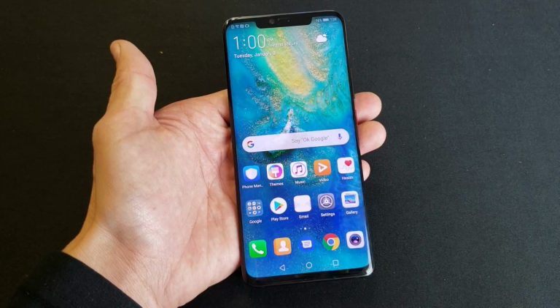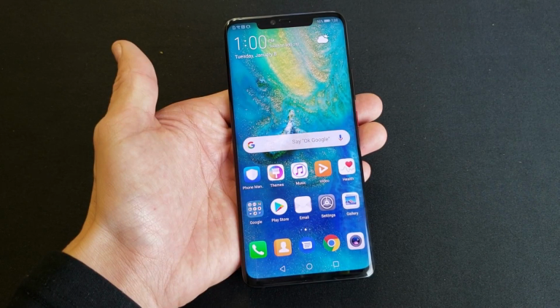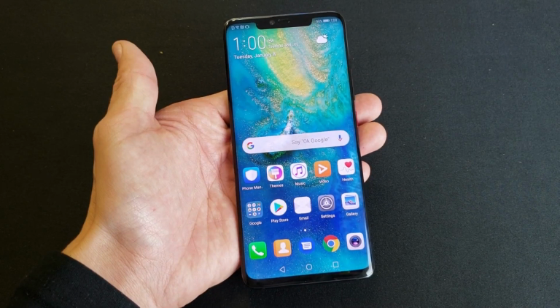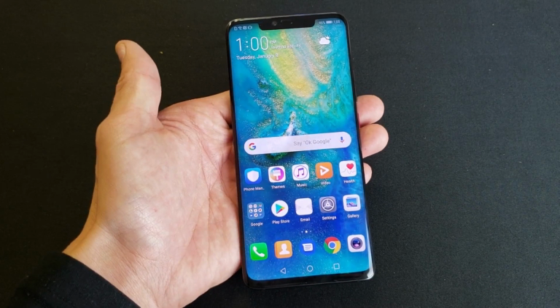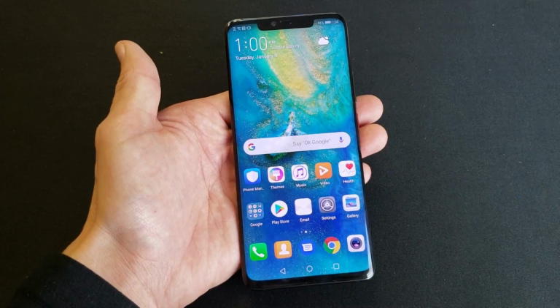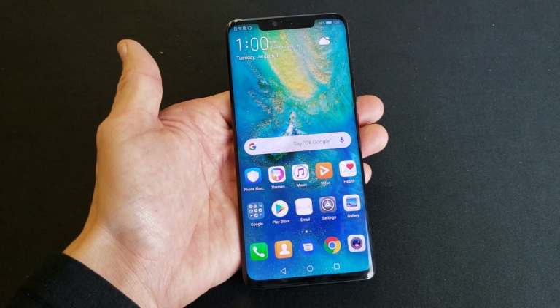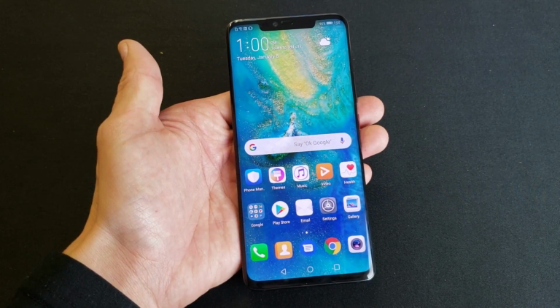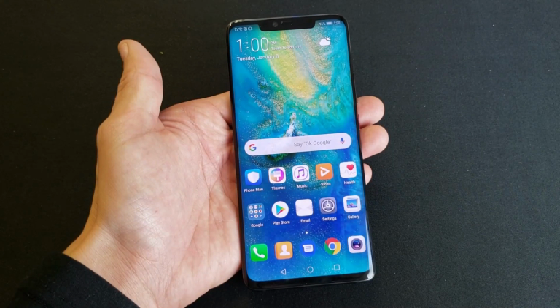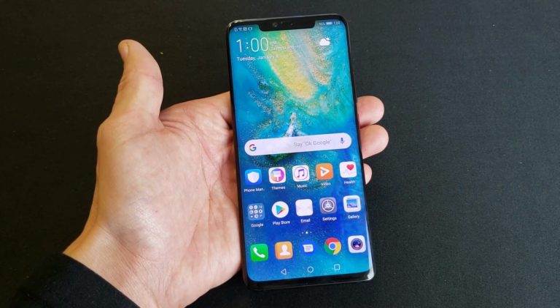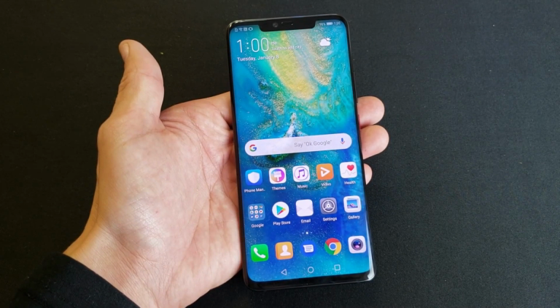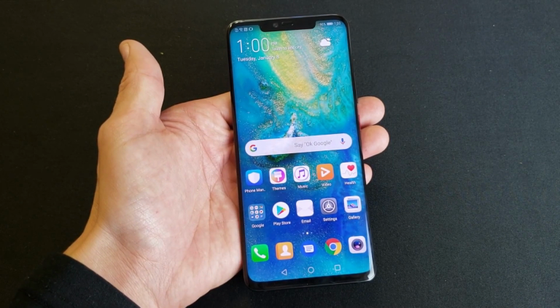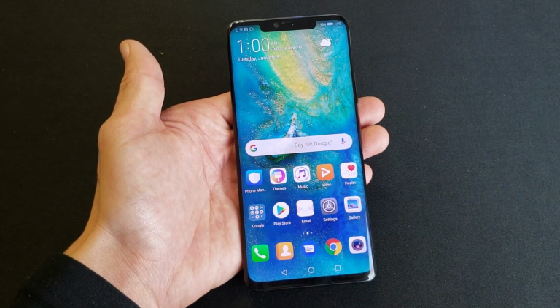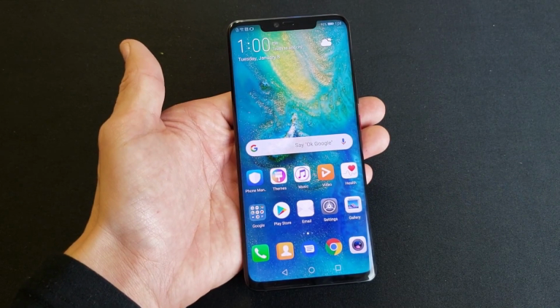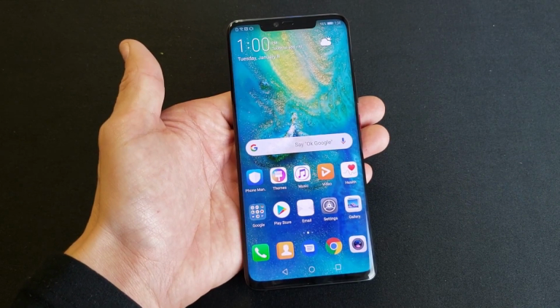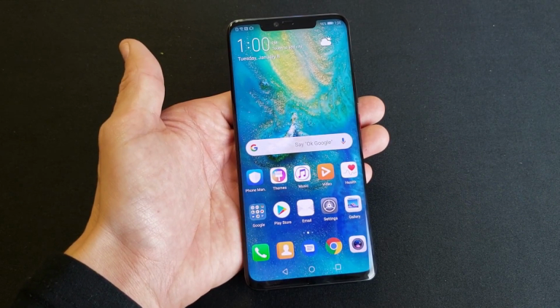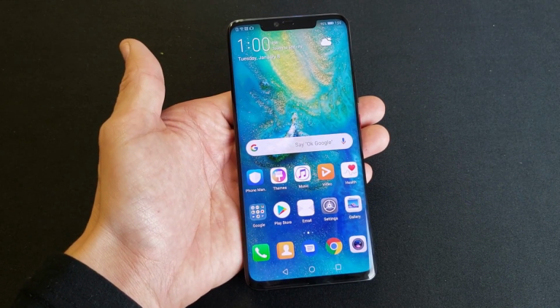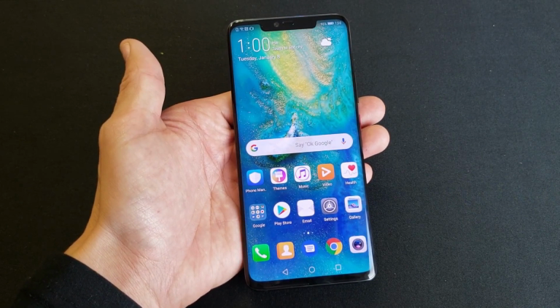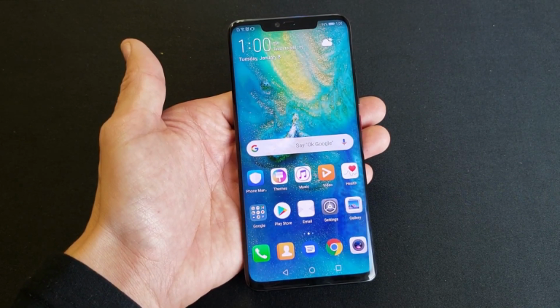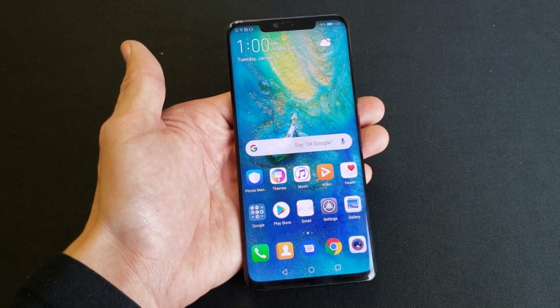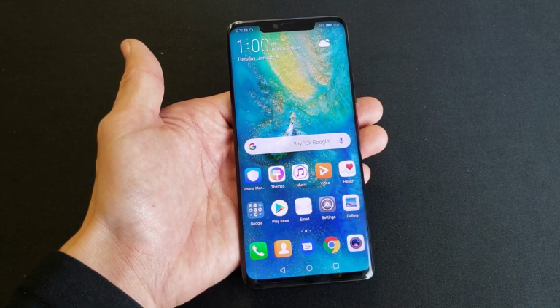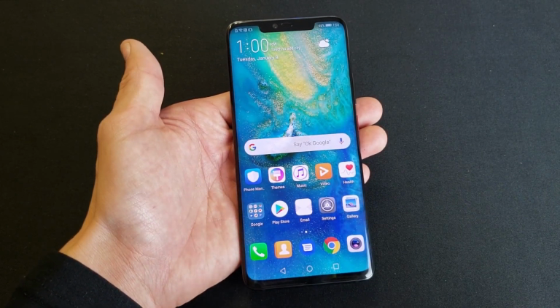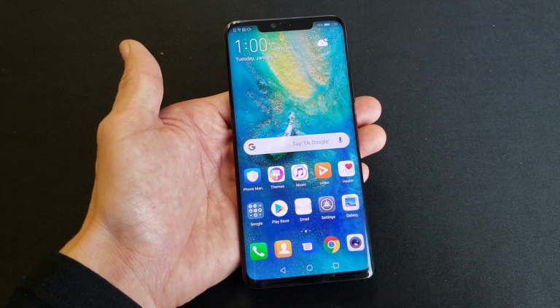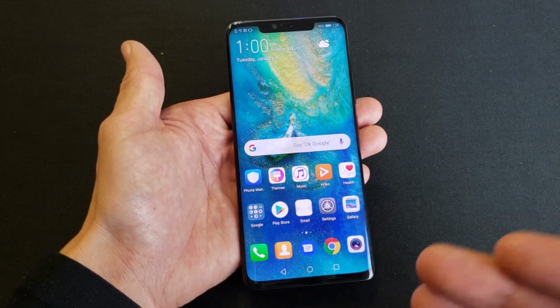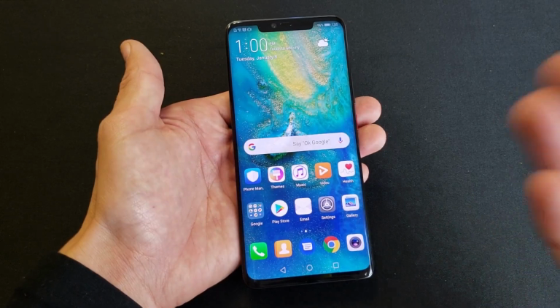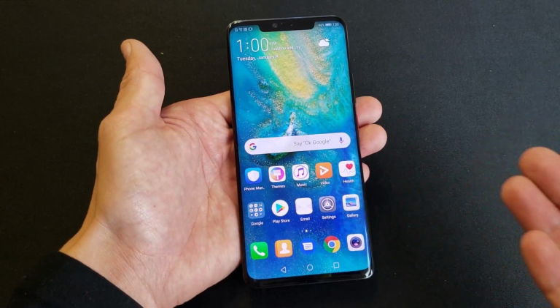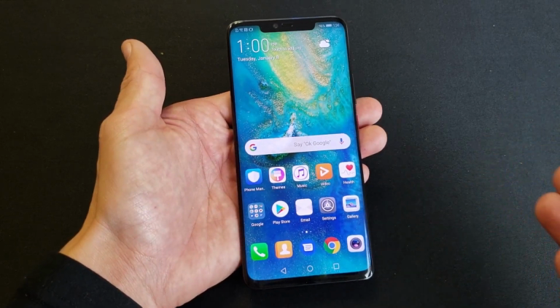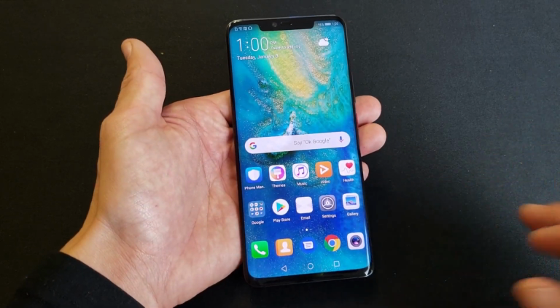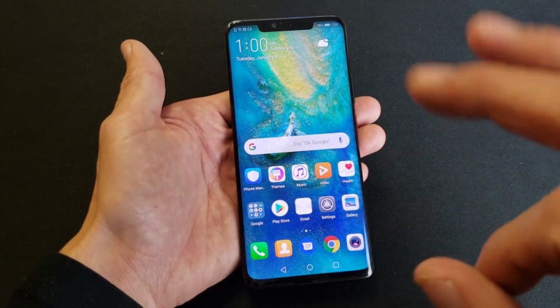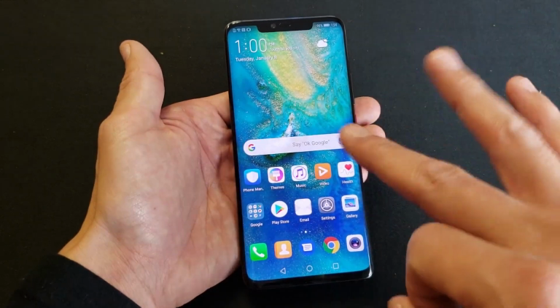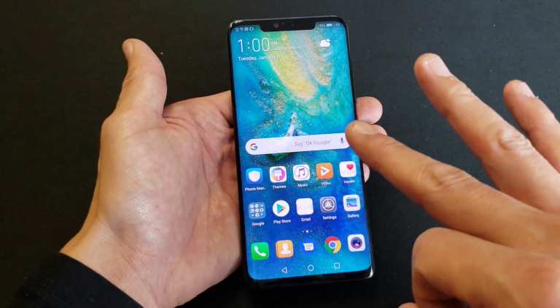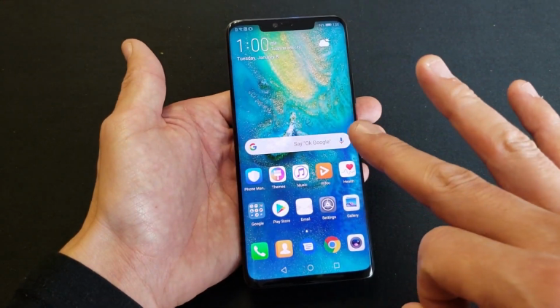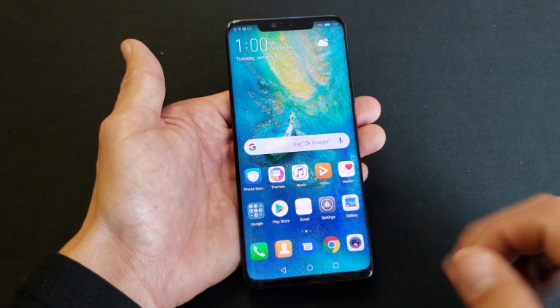Hey, what is going on guys? So you have a Huawei Mate 20 Pro and you want to know how to use the screen recorder function. There are three ways to do it.